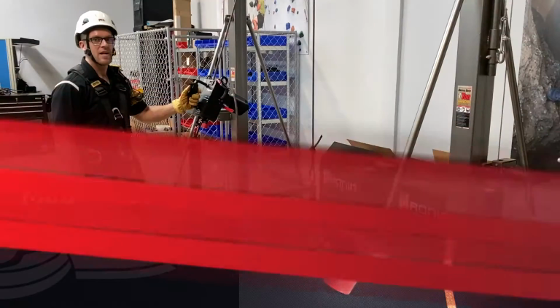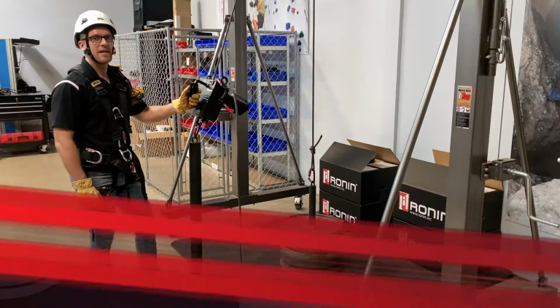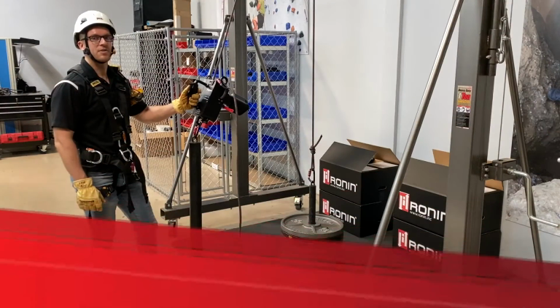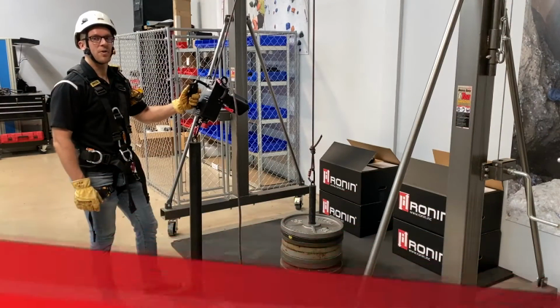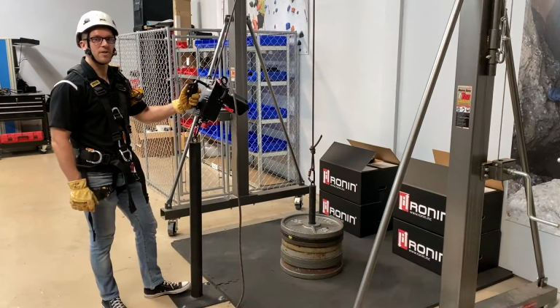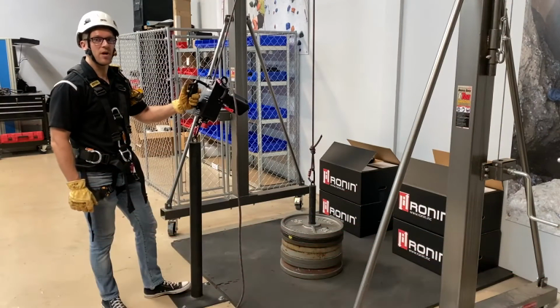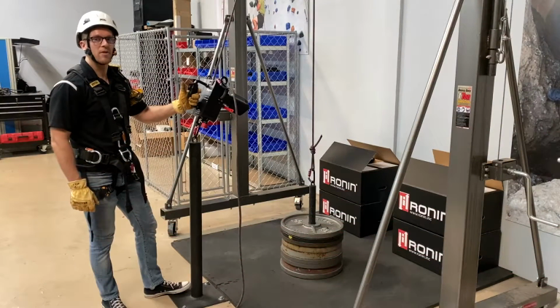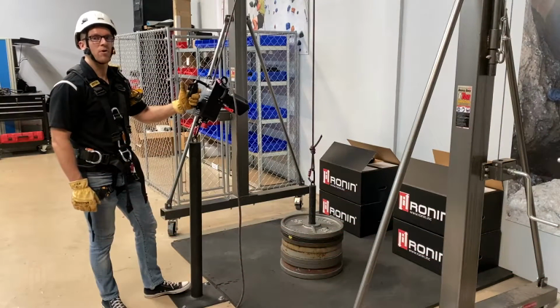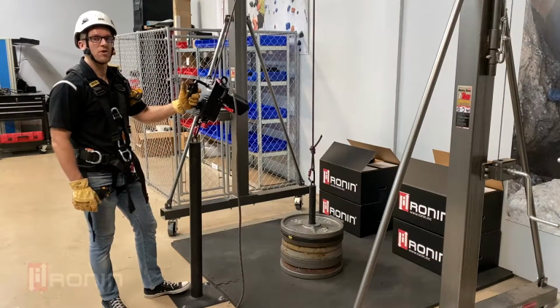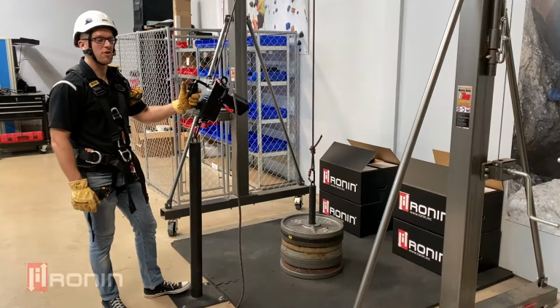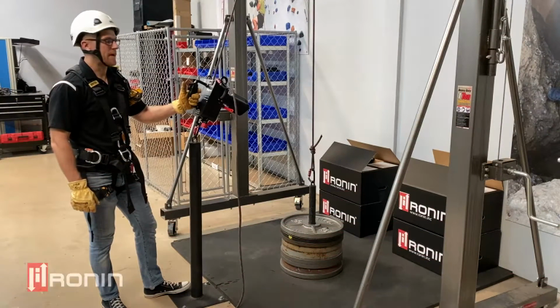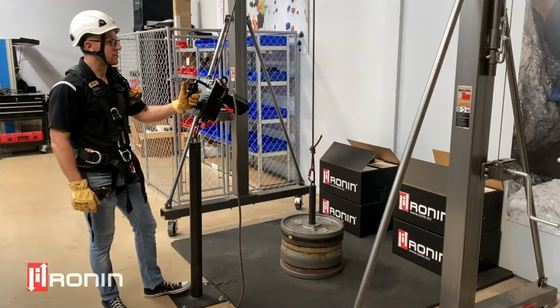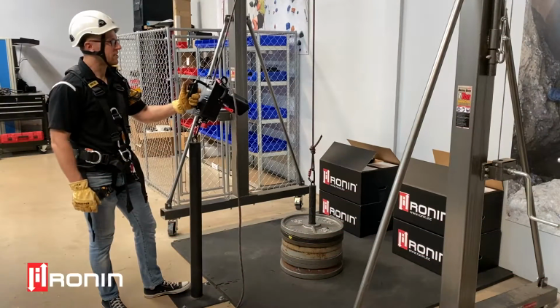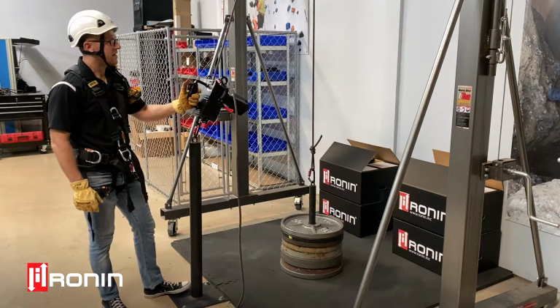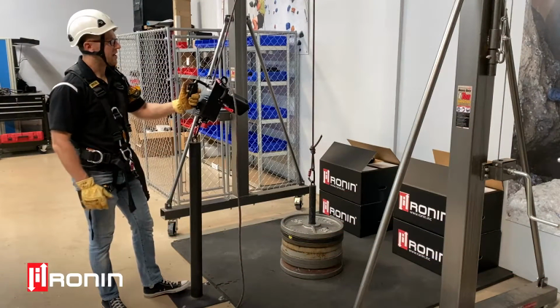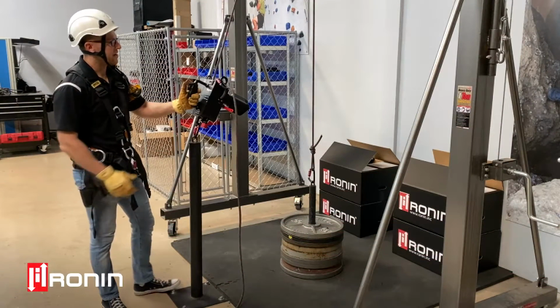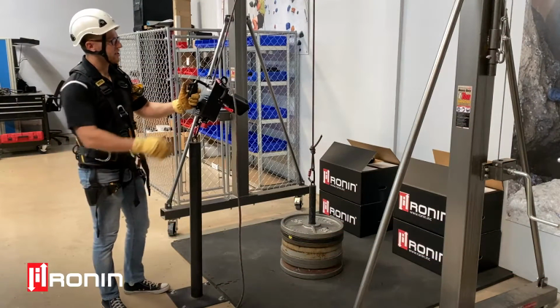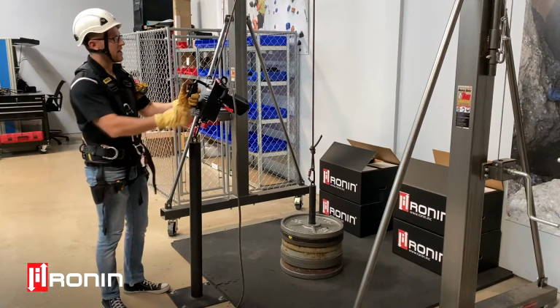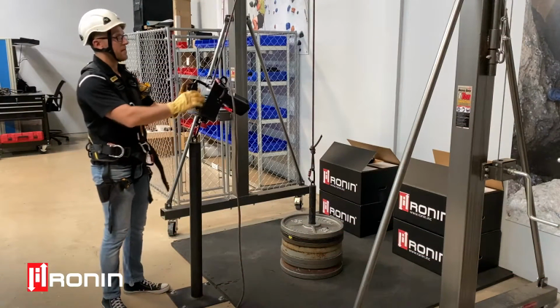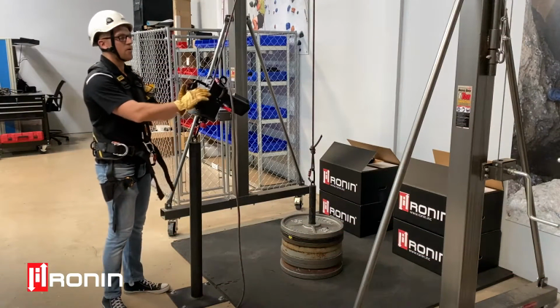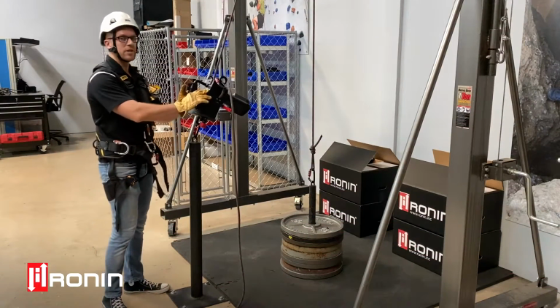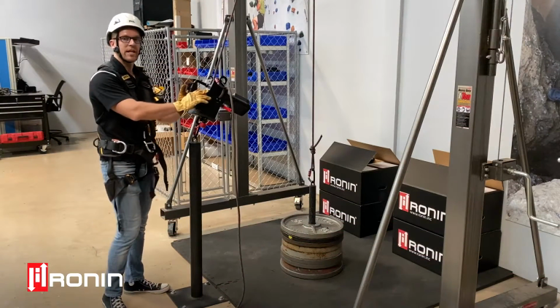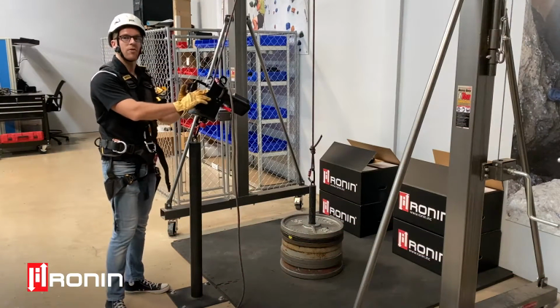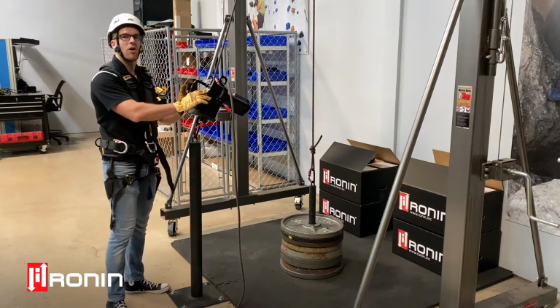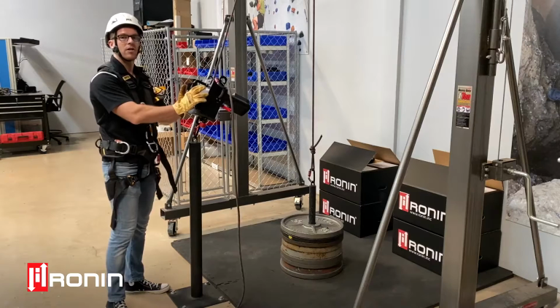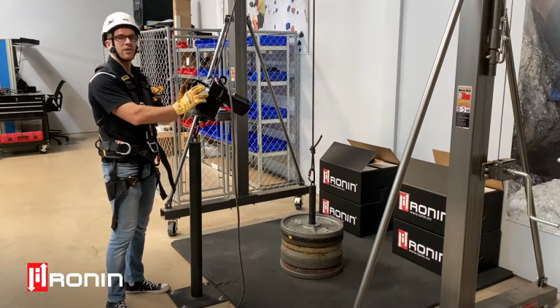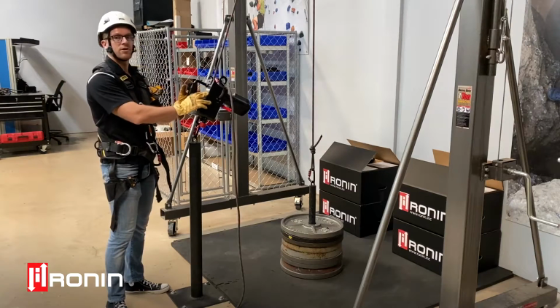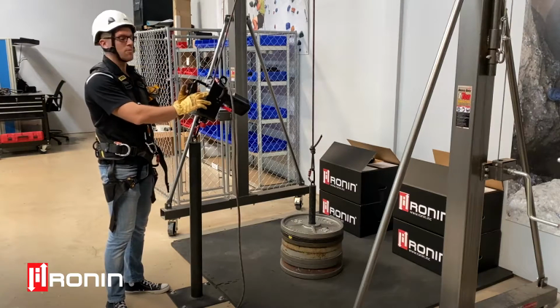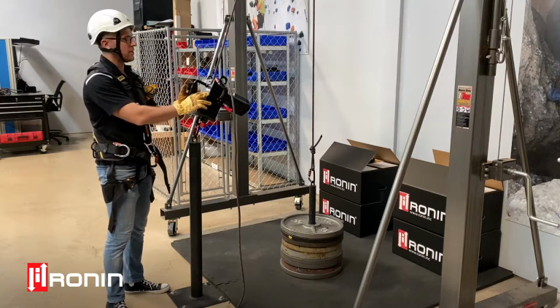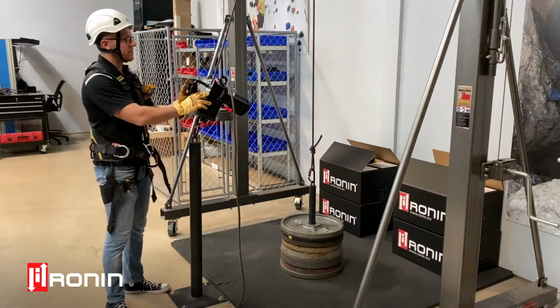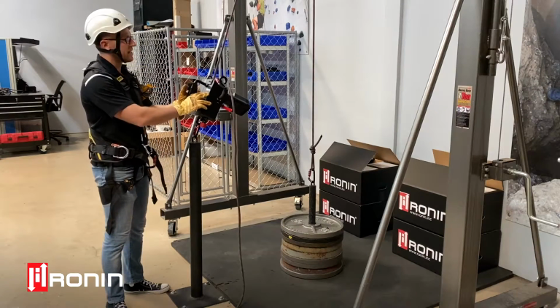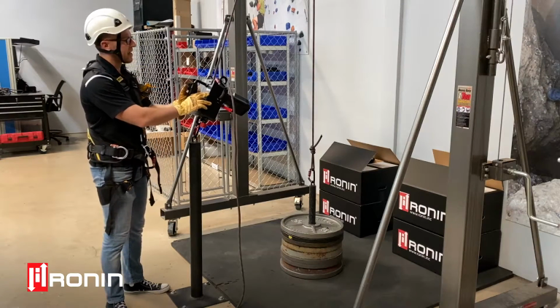Hi, this is Ryan Strada, Ronan General Manager, here to talk about winching and hauling using the Ronan Lift today.